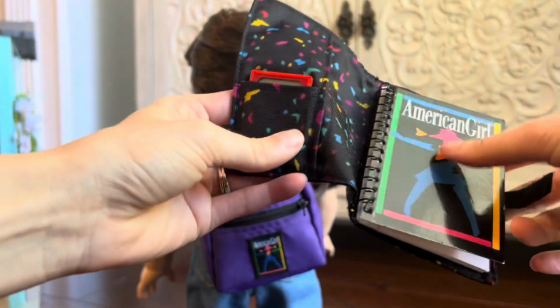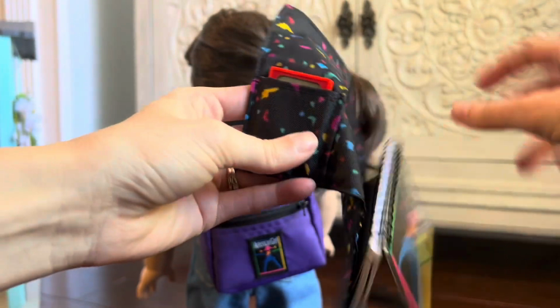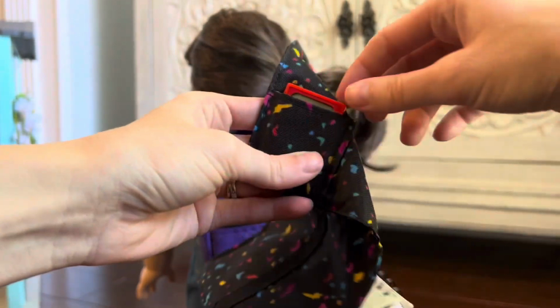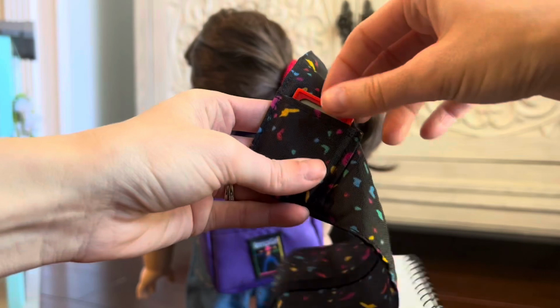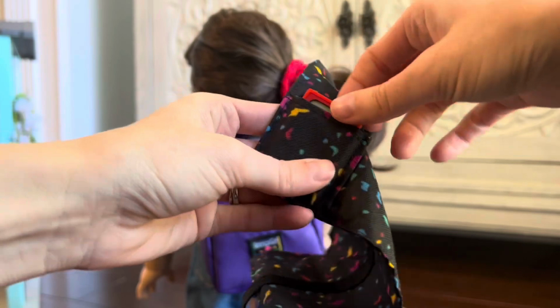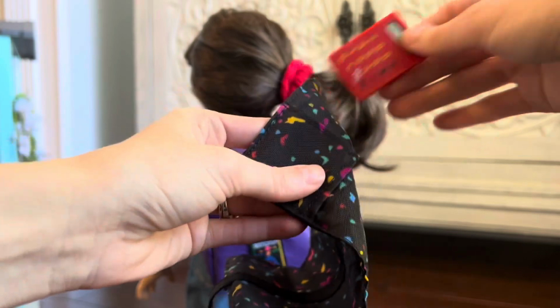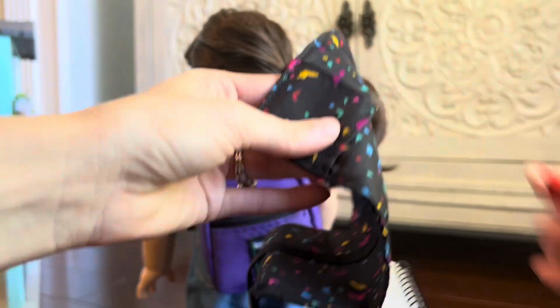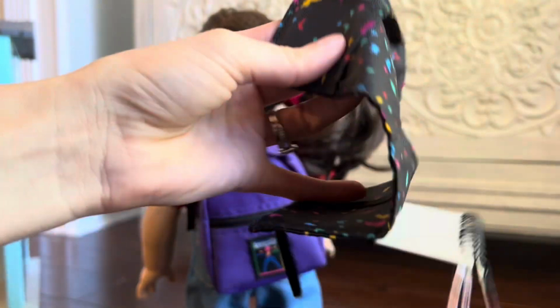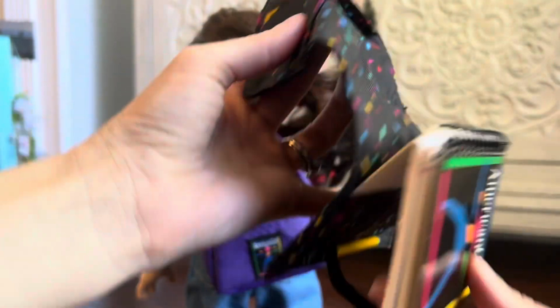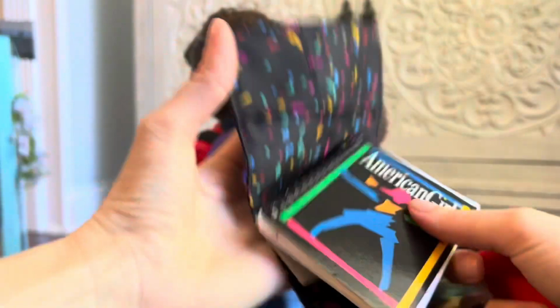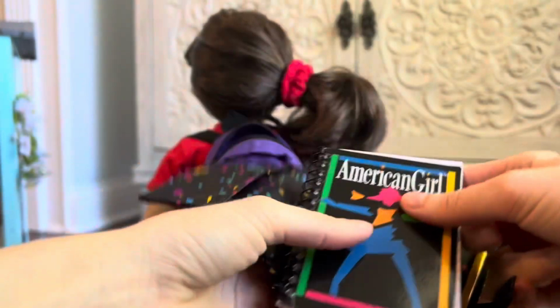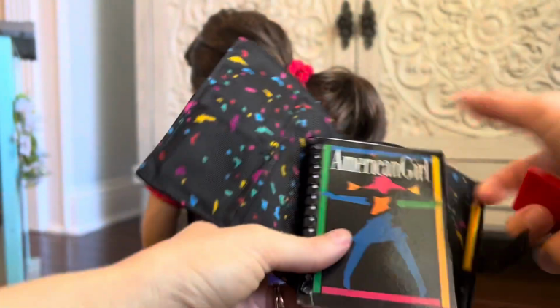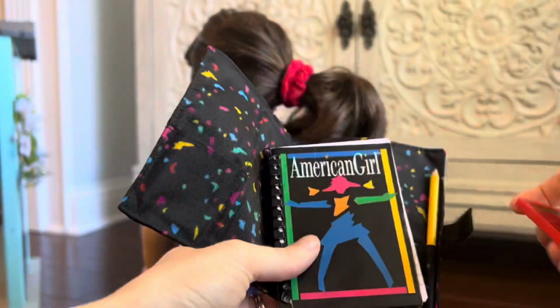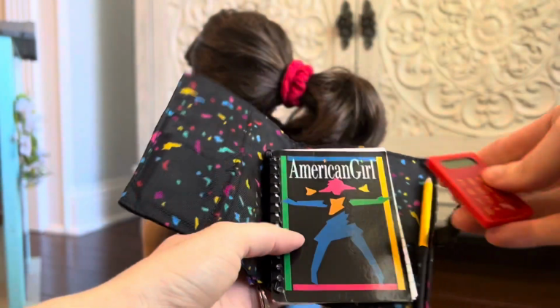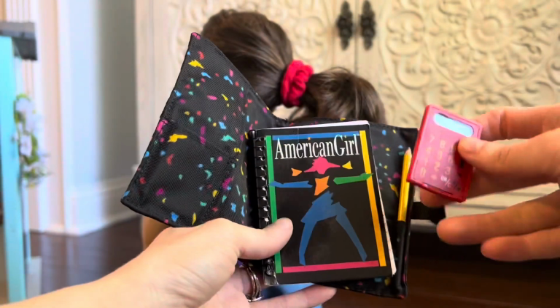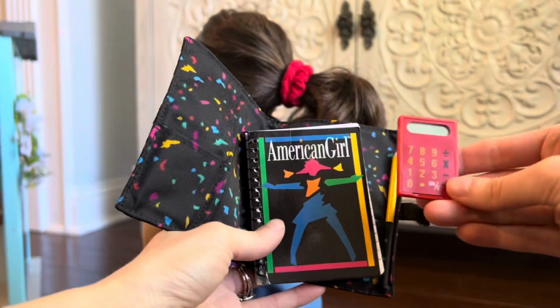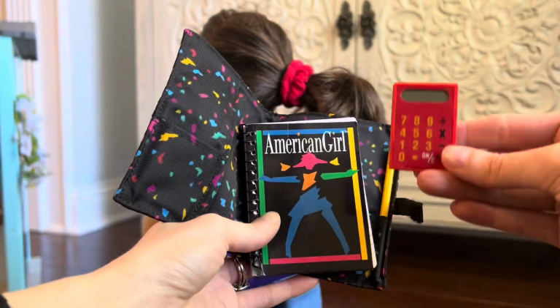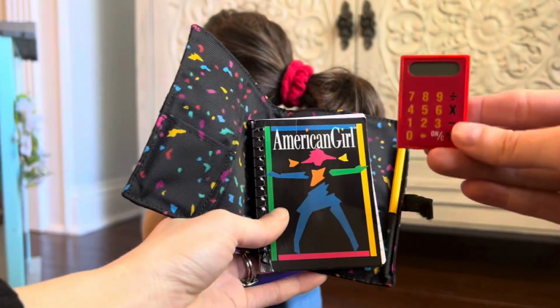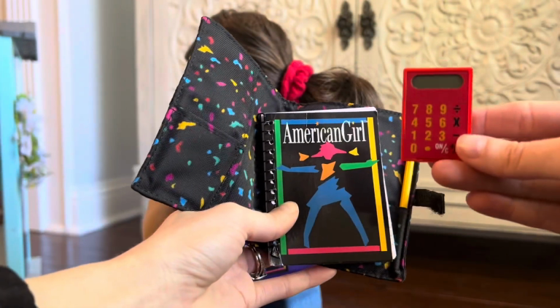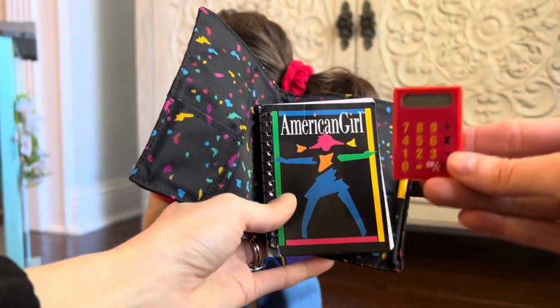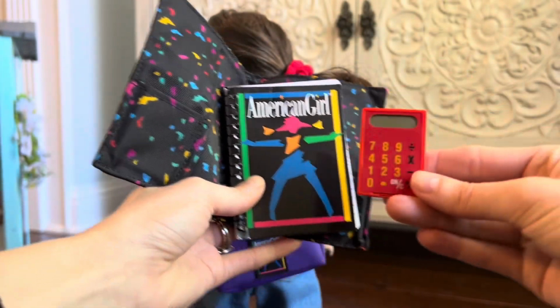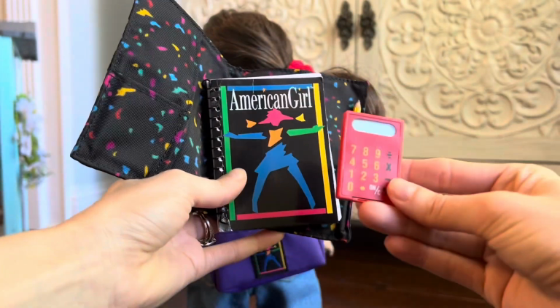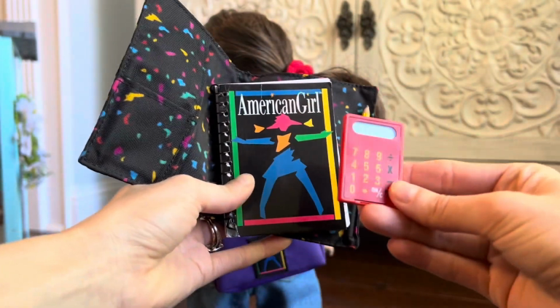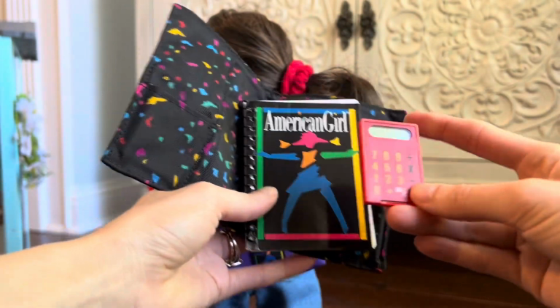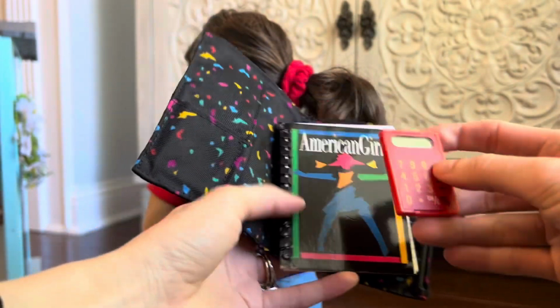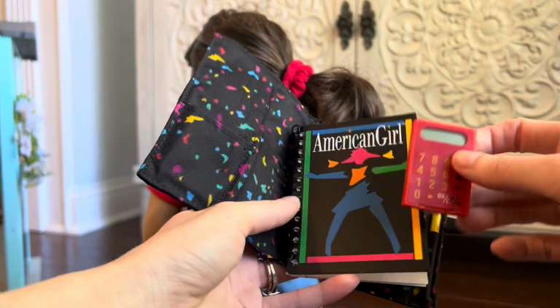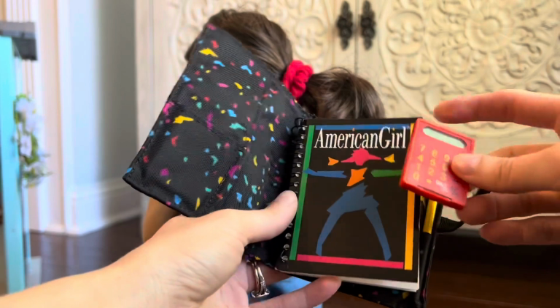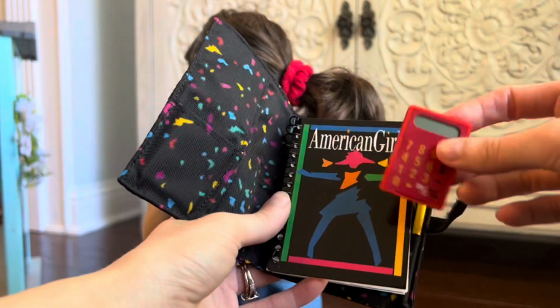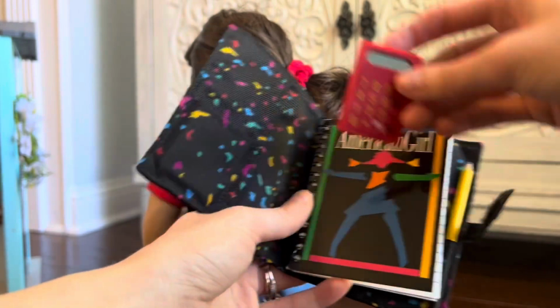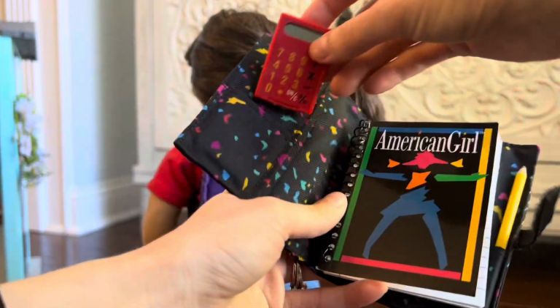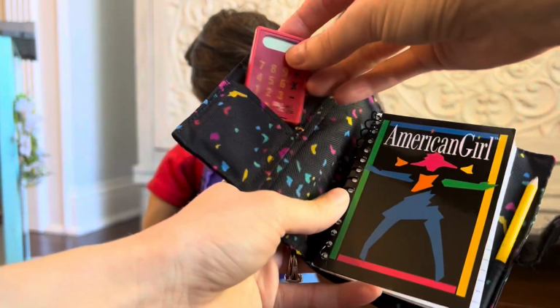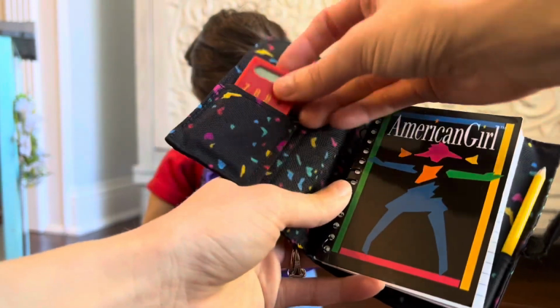Here is a calculator in this little side pocket. It used to work but it's pretty old, so the batteries are dead.